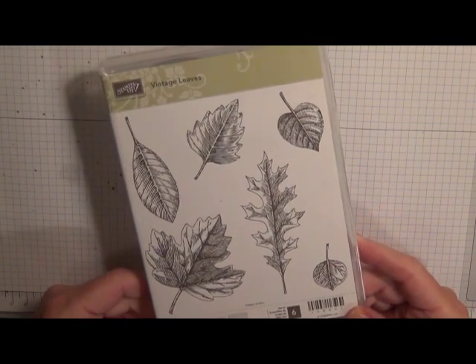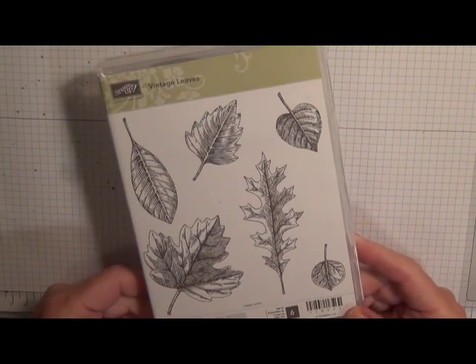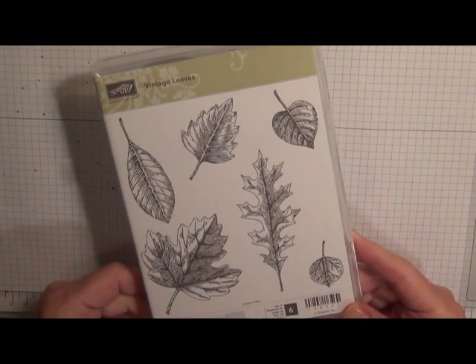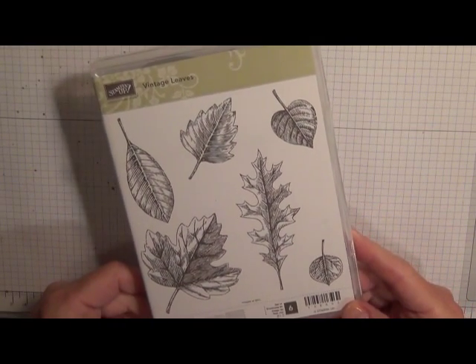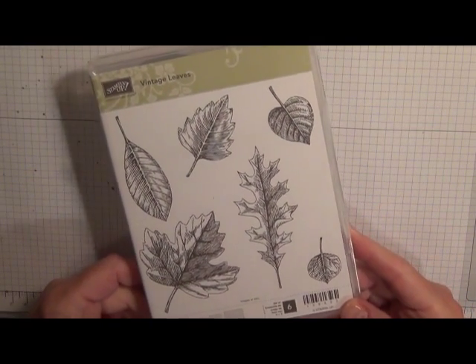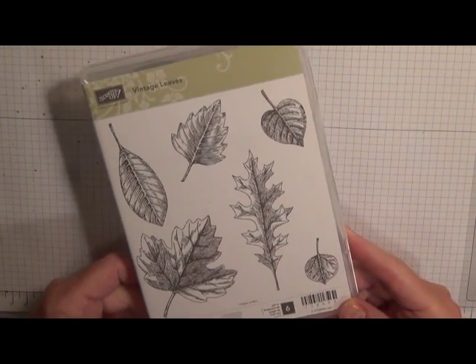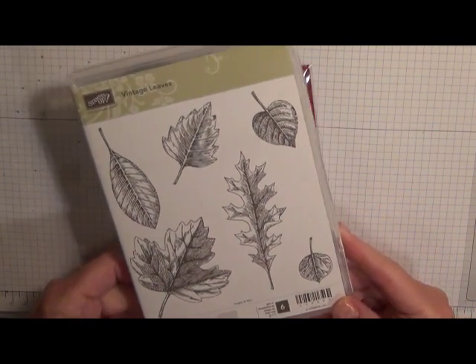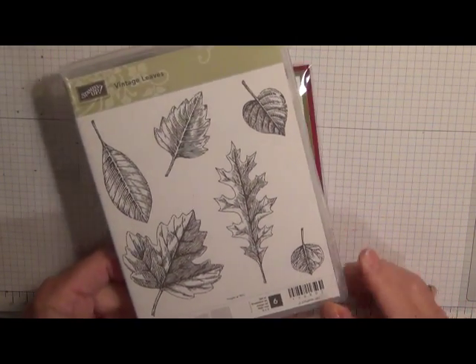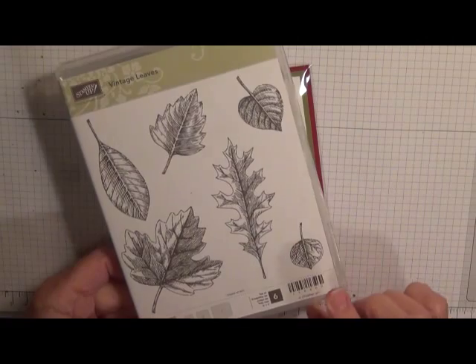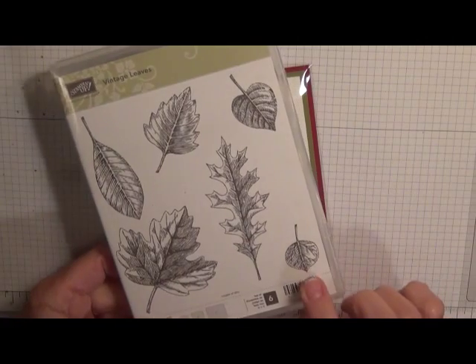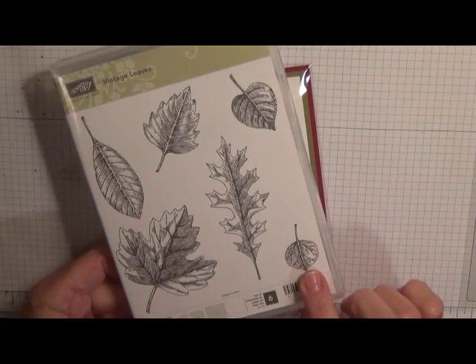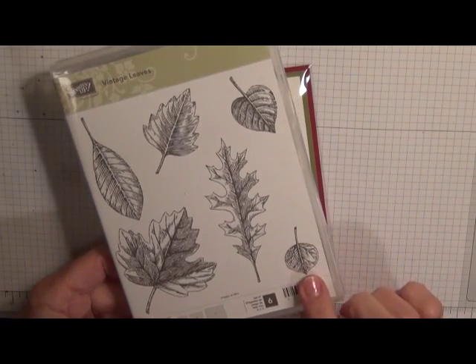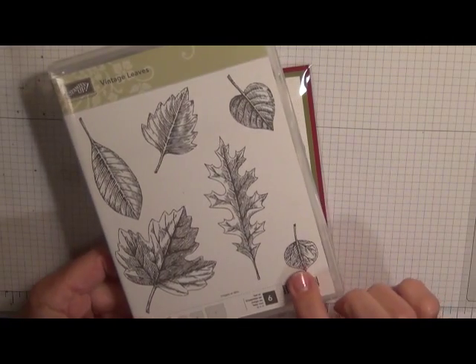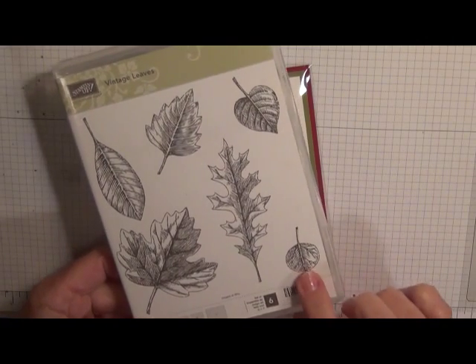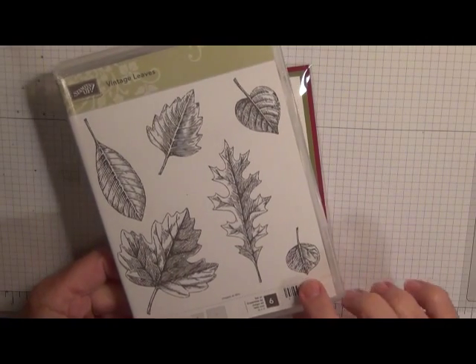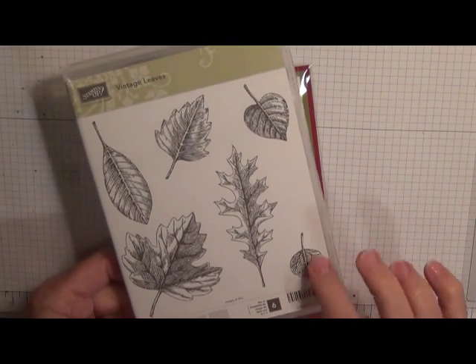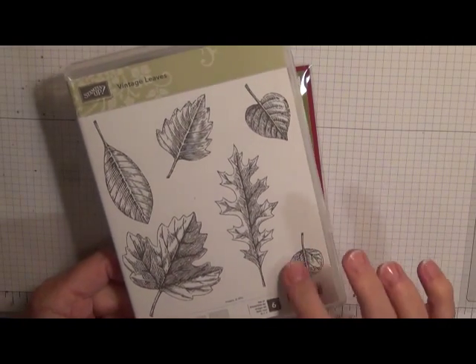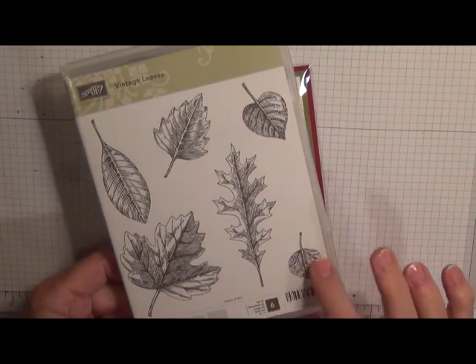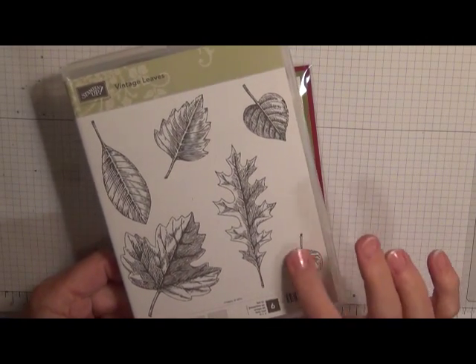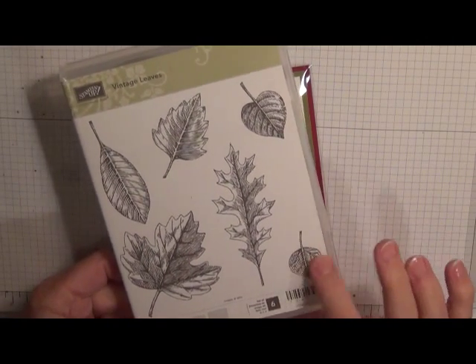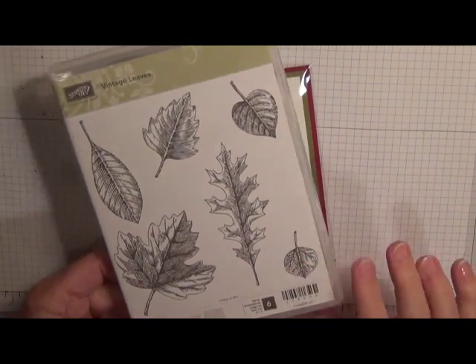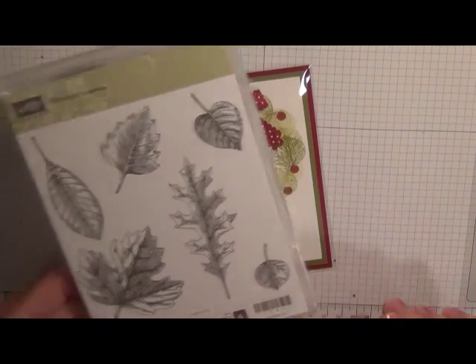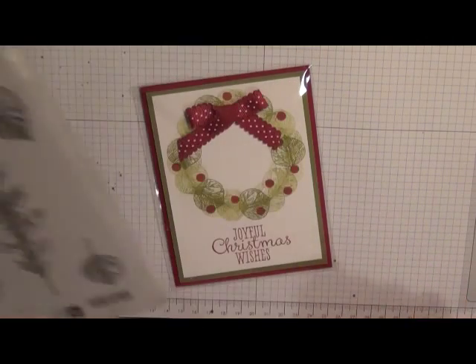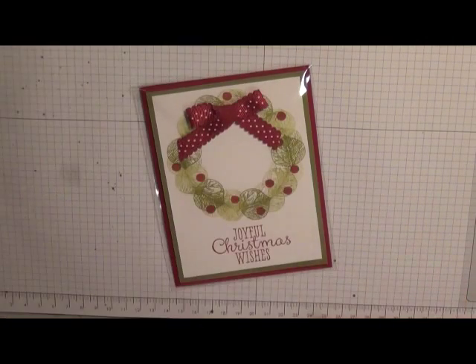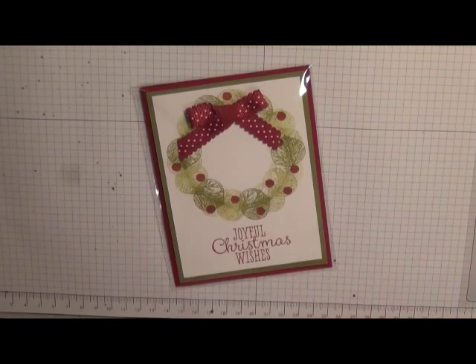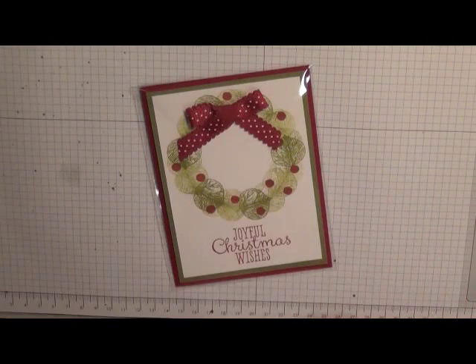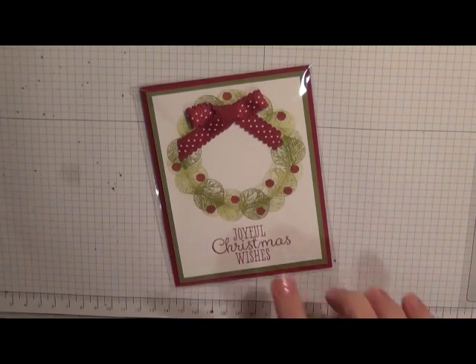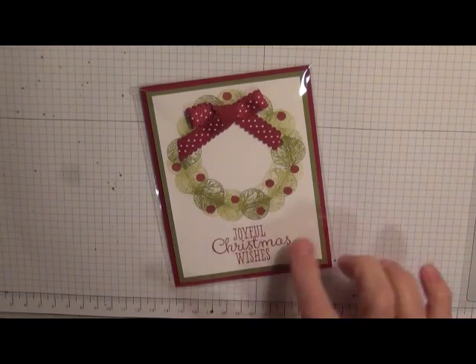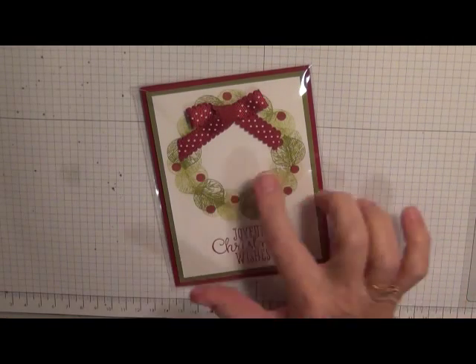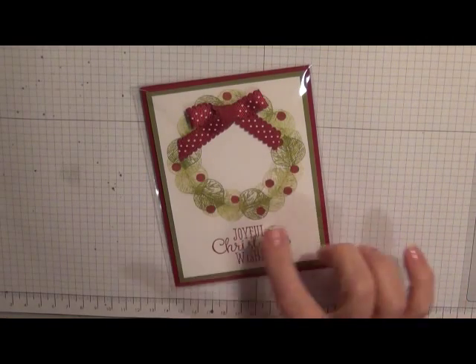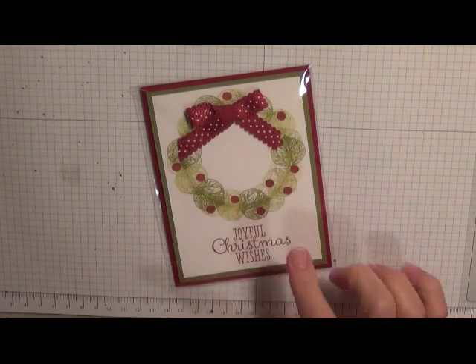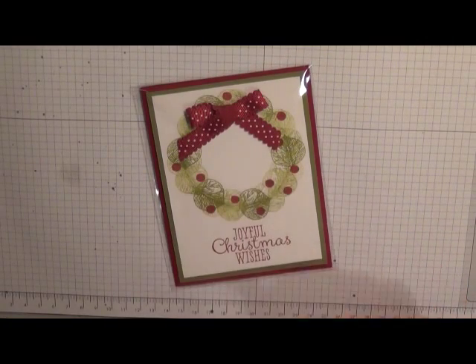What I'm going to do is use this little leaf down here in the corner to make the wreath.